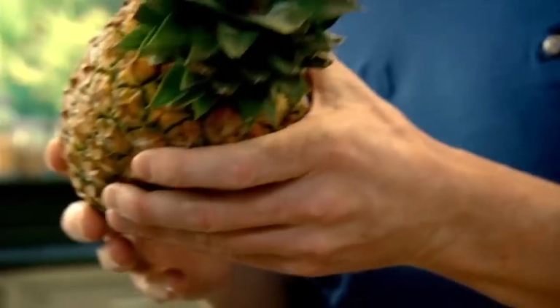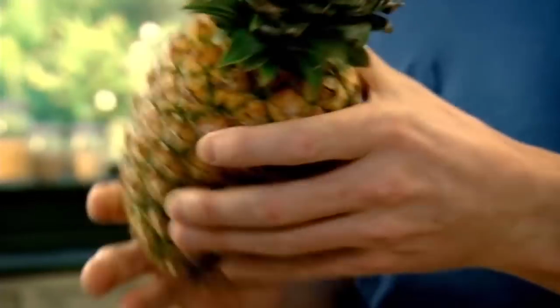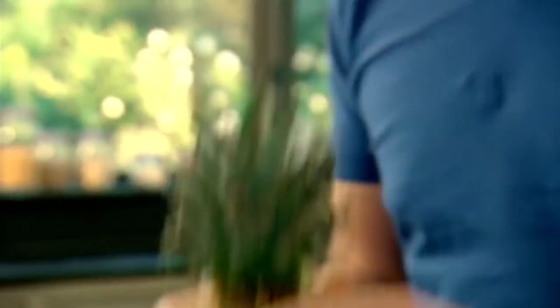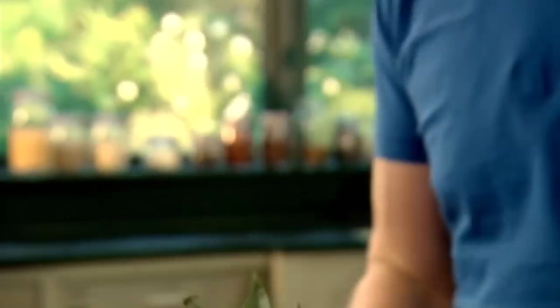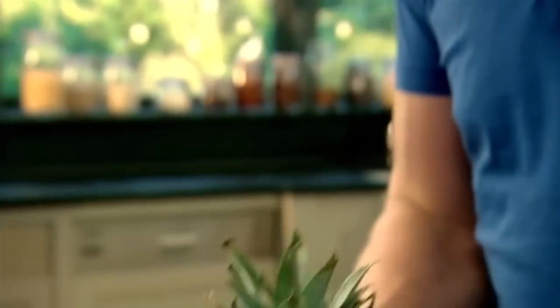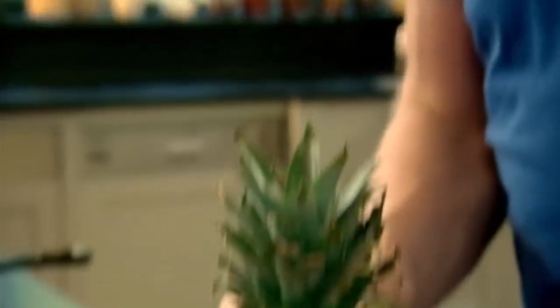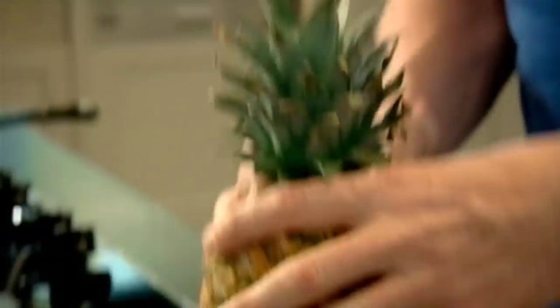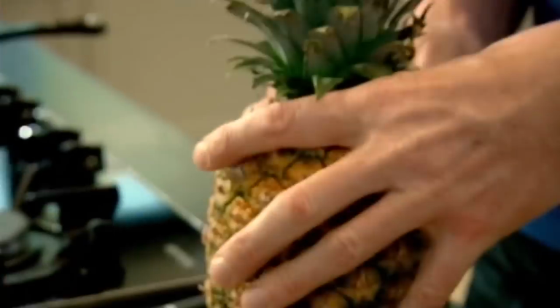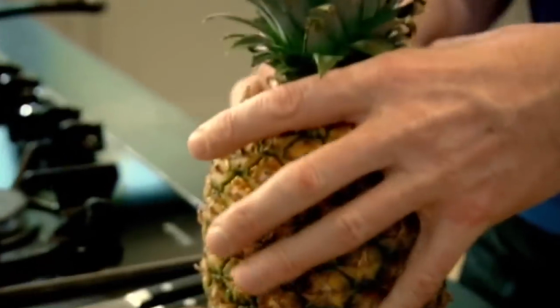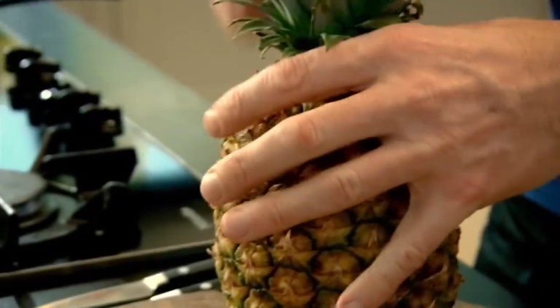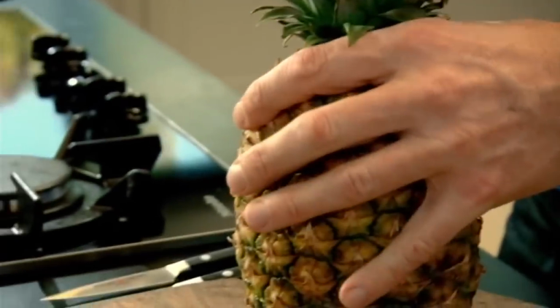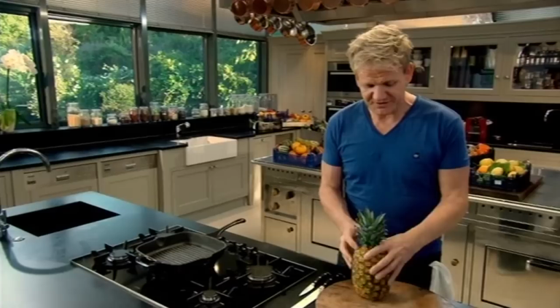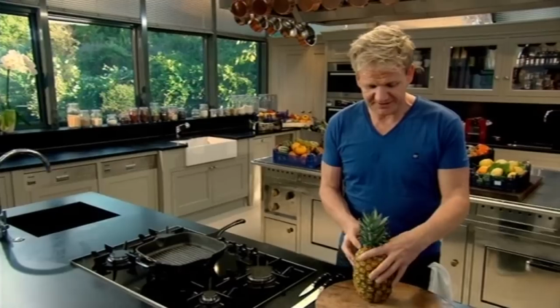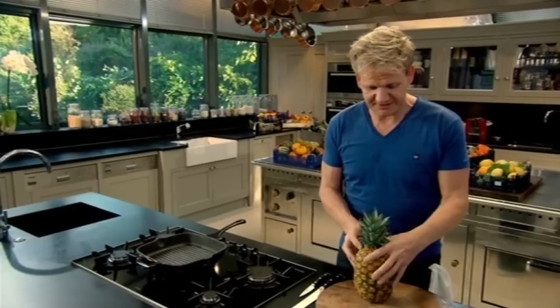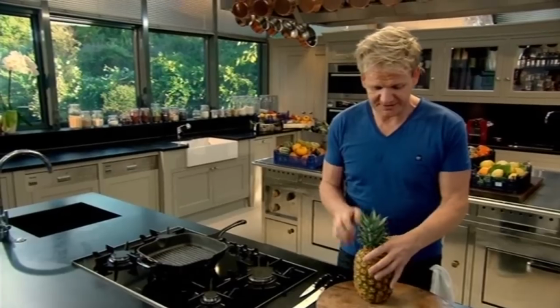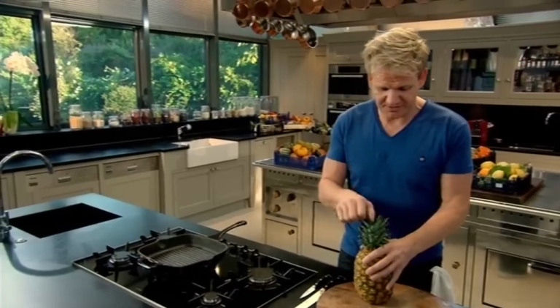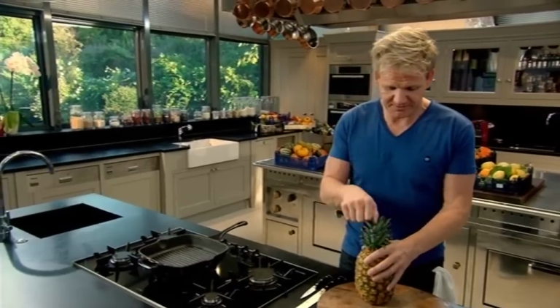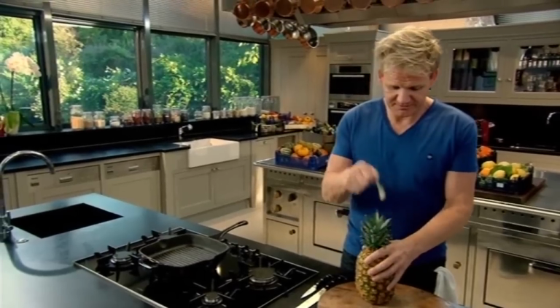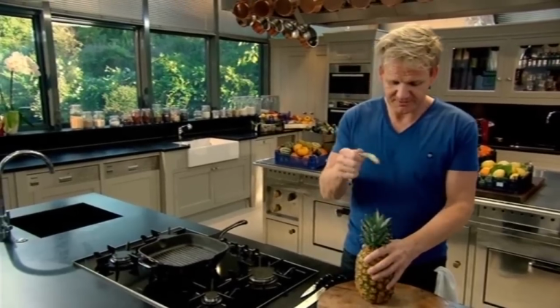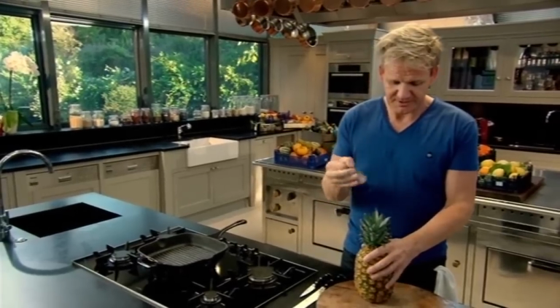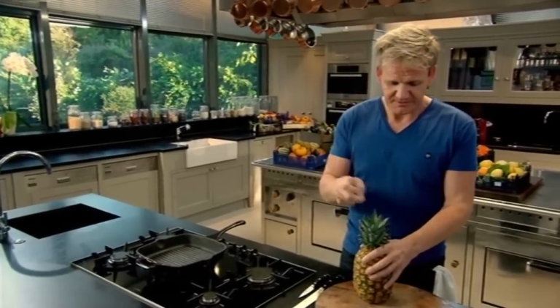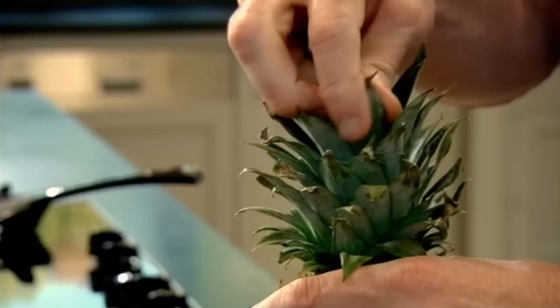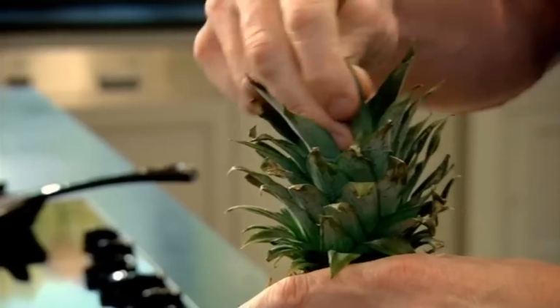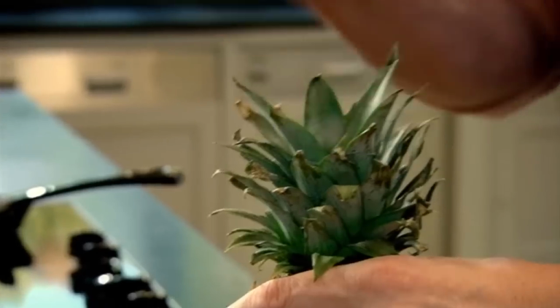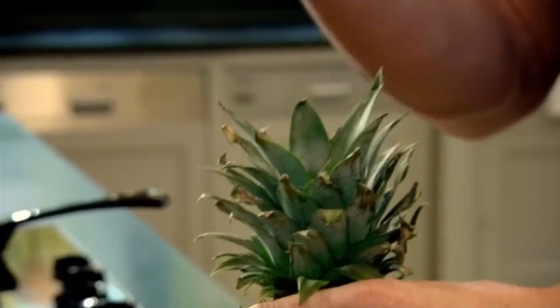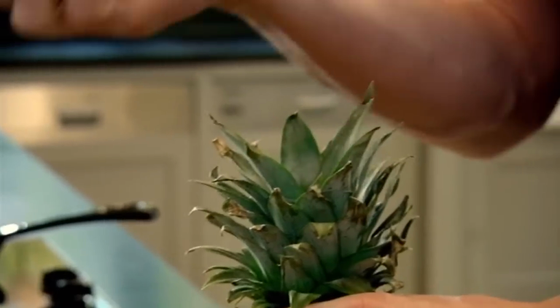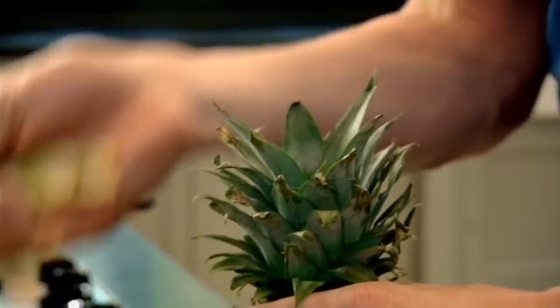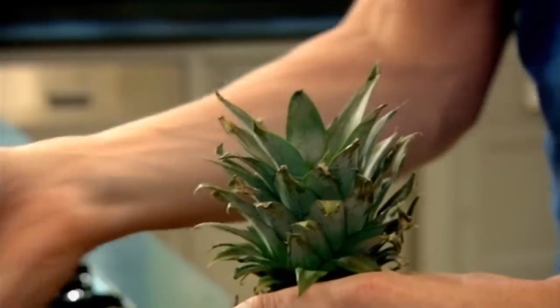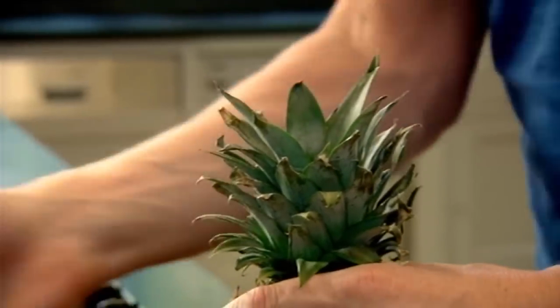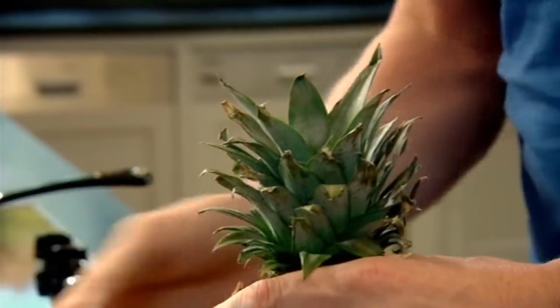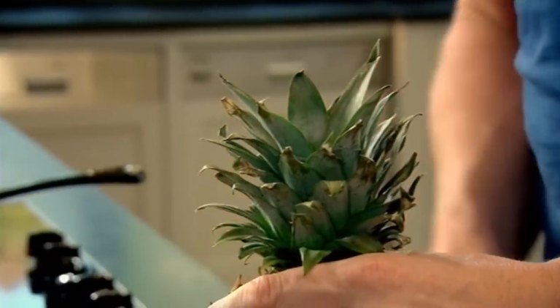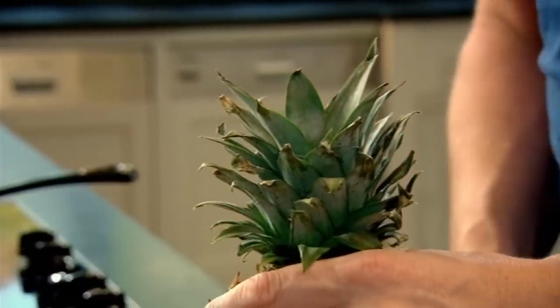The pineapple. A way of testing it's nice and ripe — the top of the leaves come out. Perfect, ready to go.